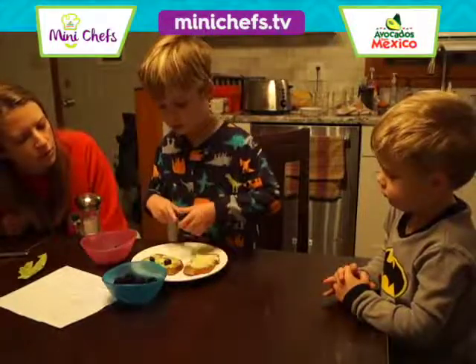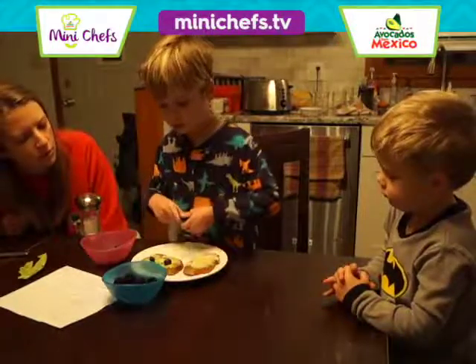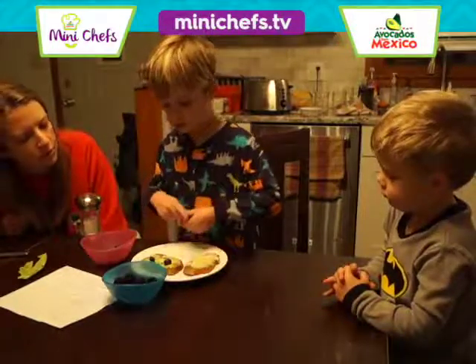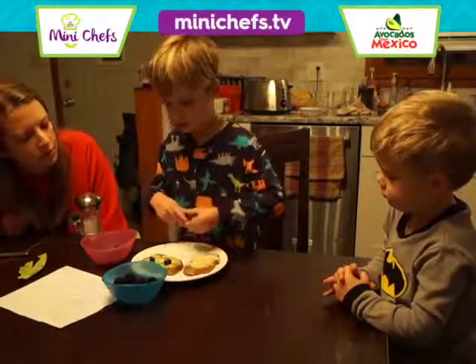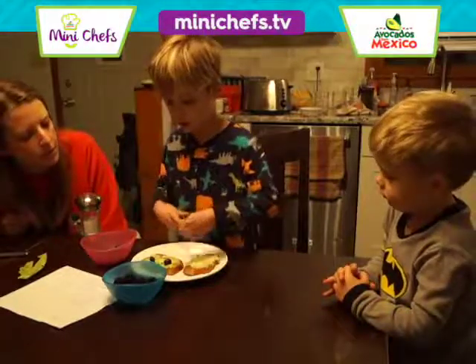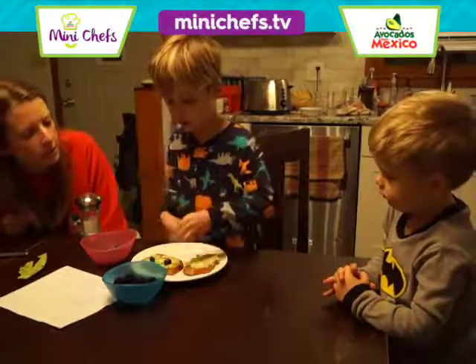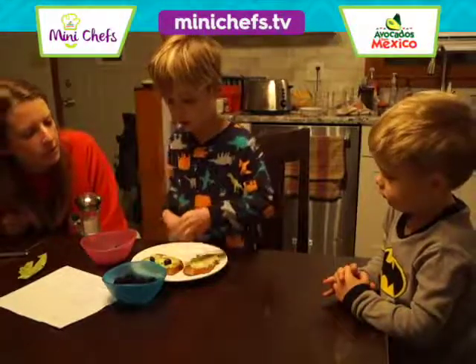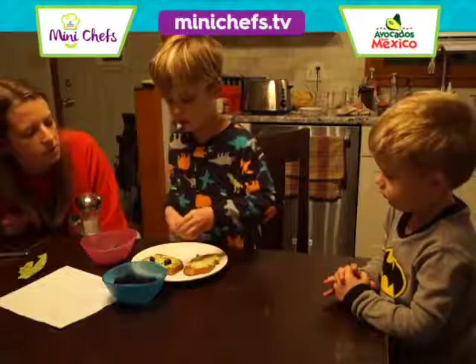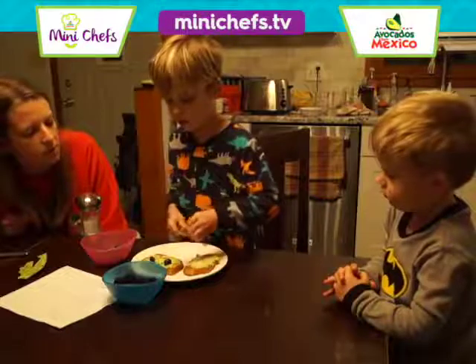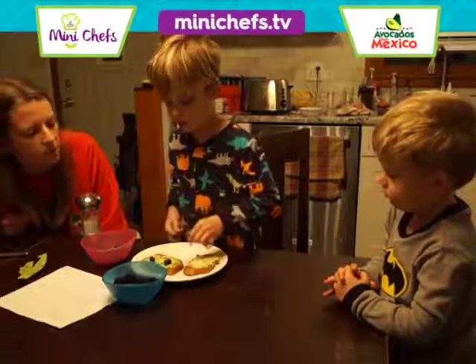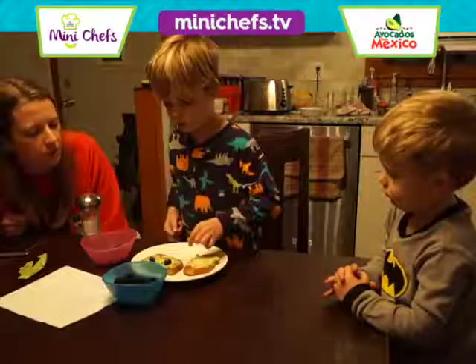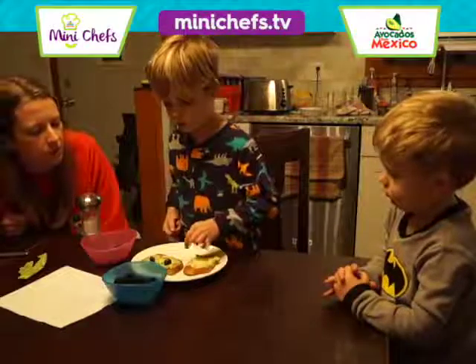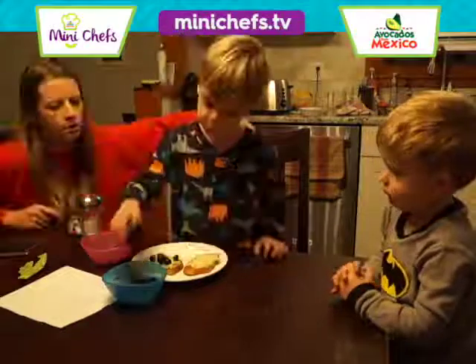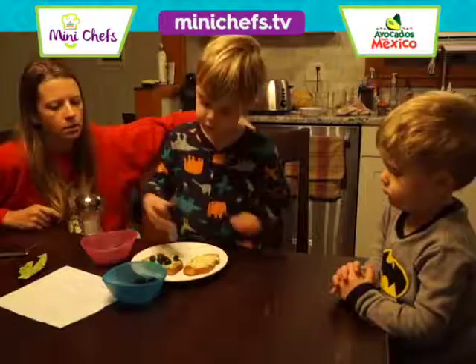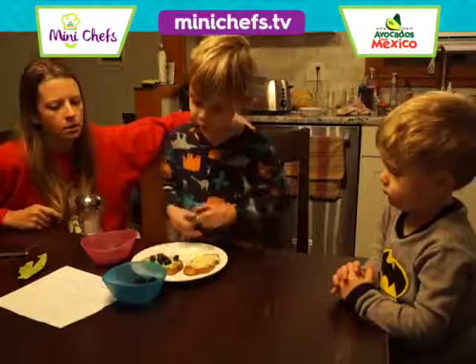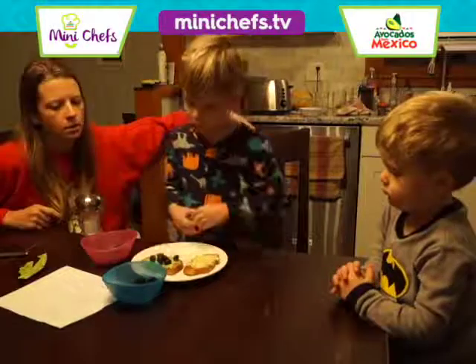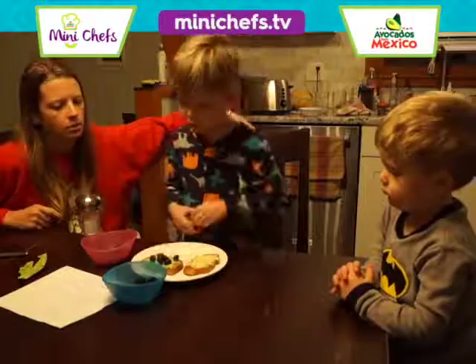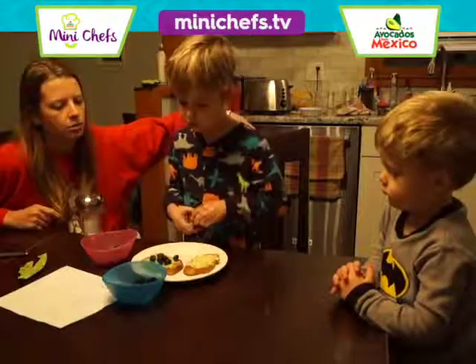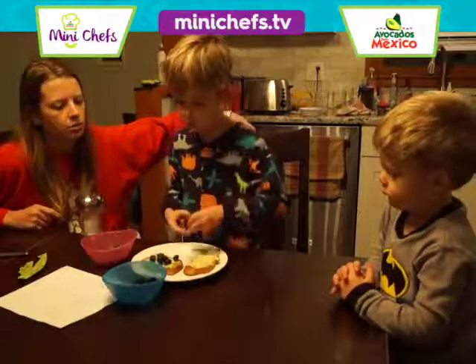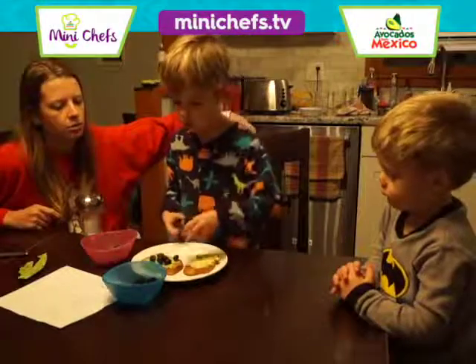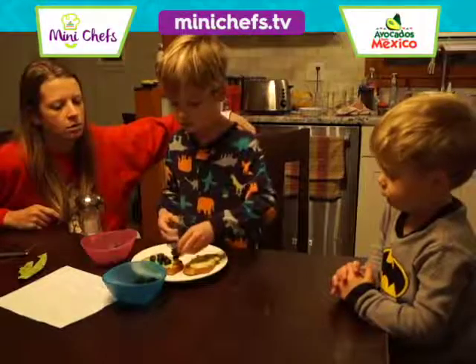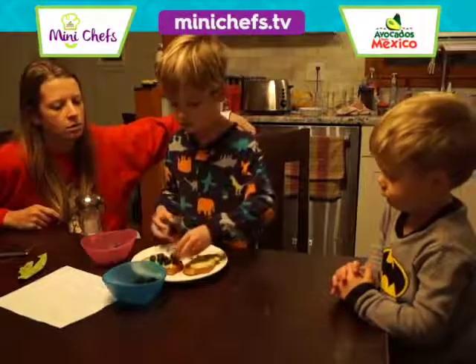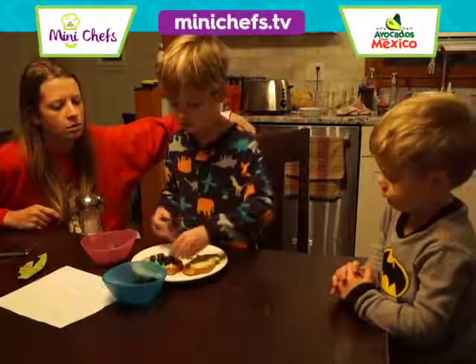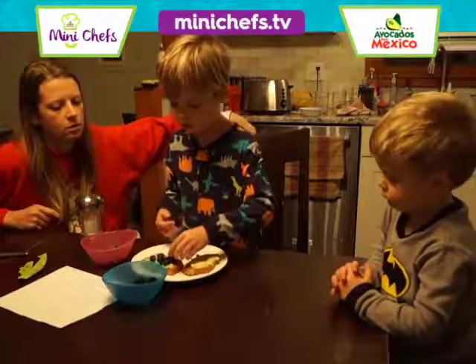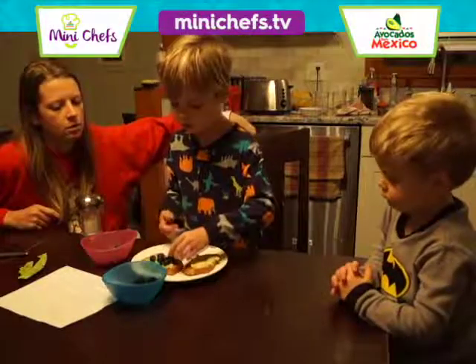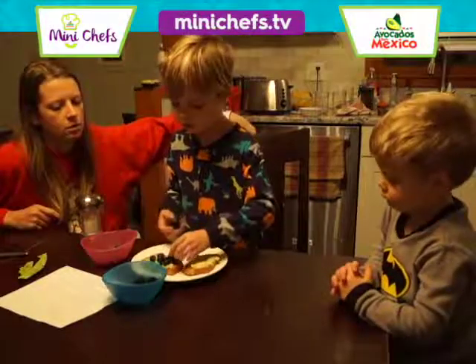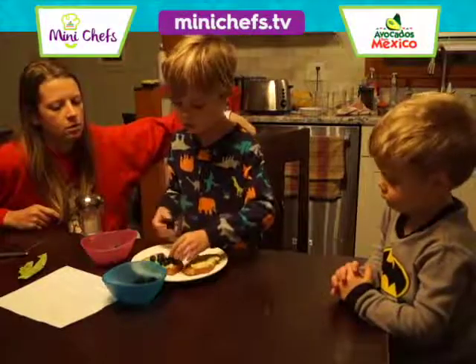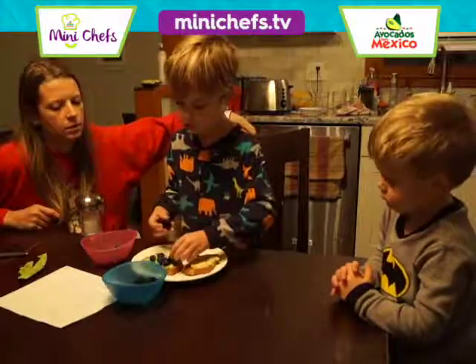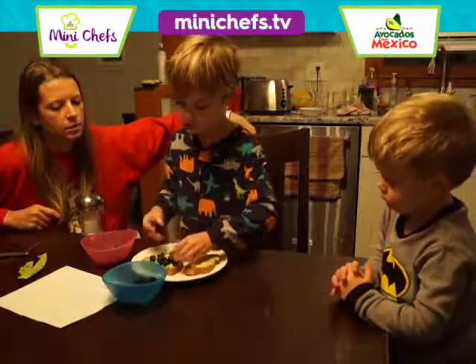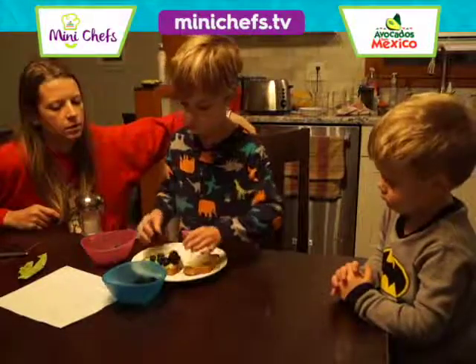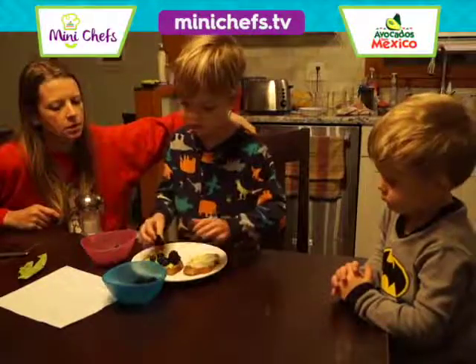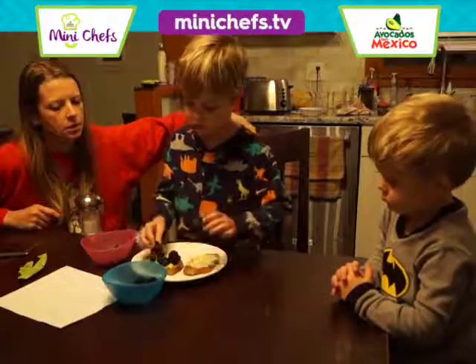Maybe you can make a smiley face. There, that looks pretty good.